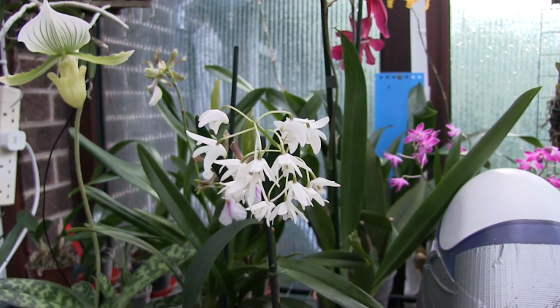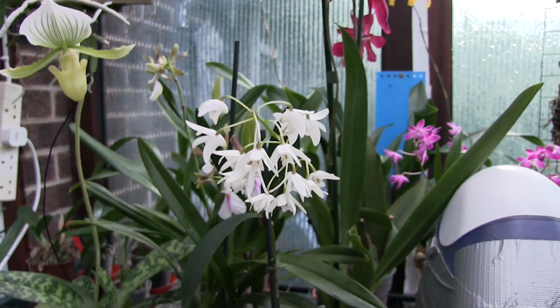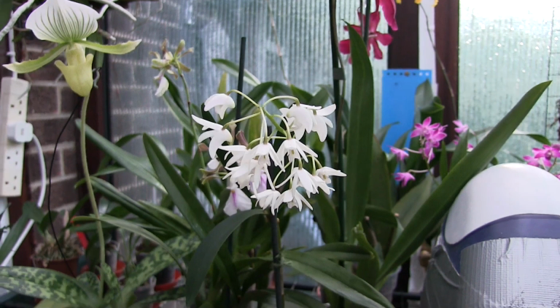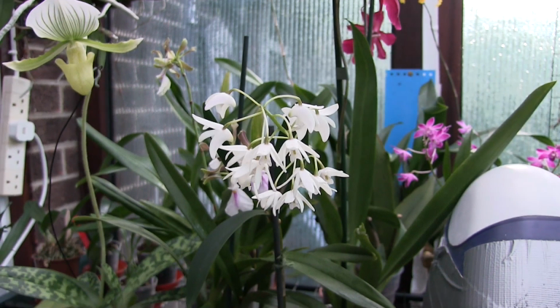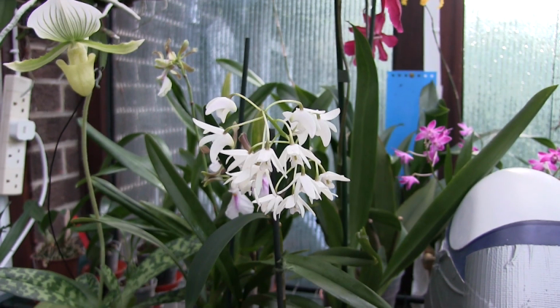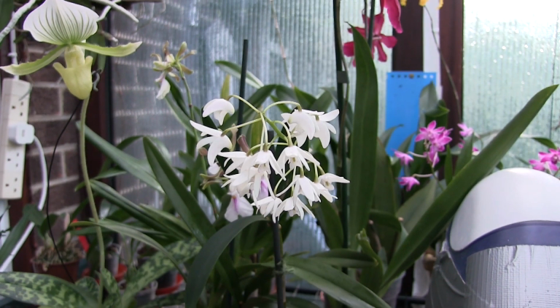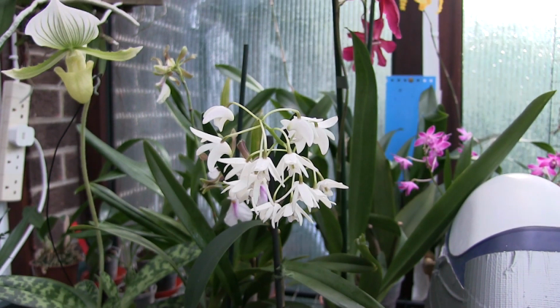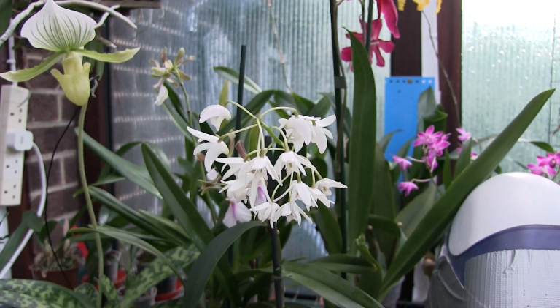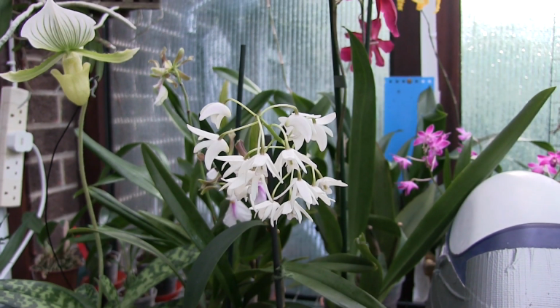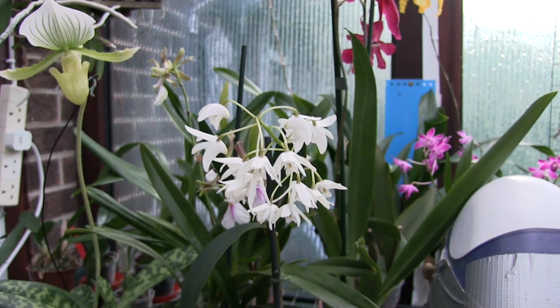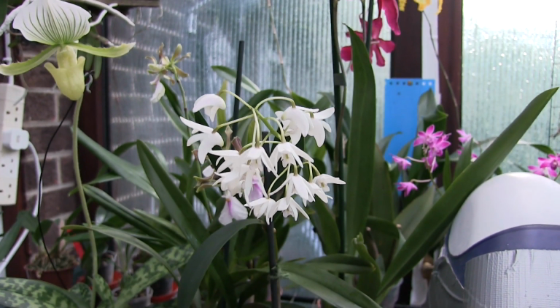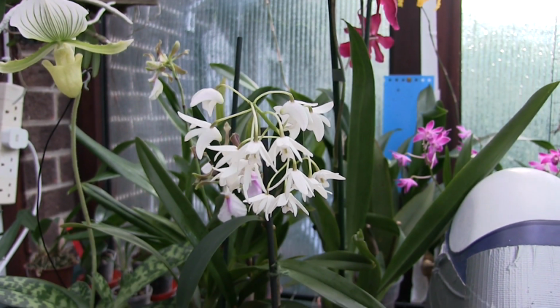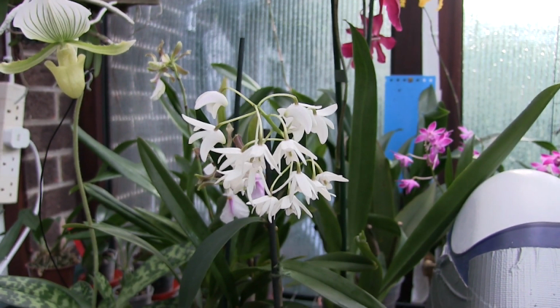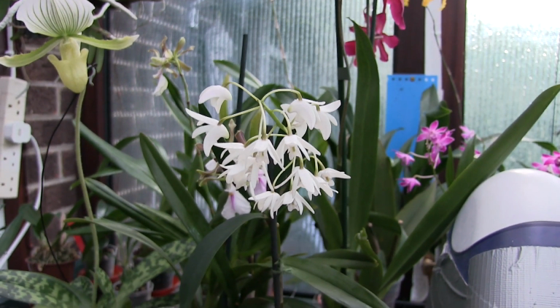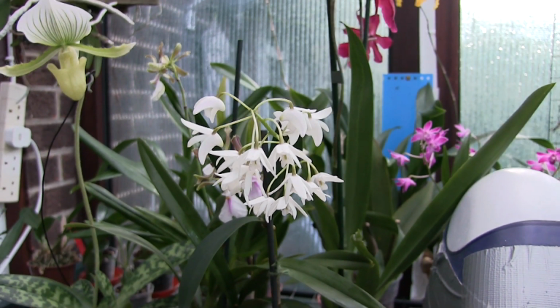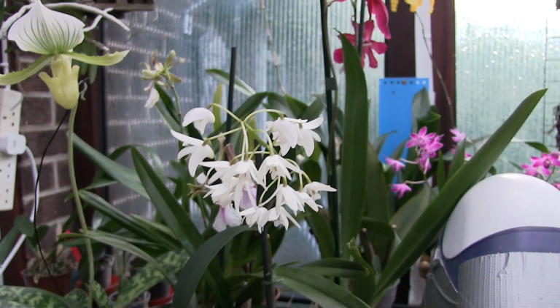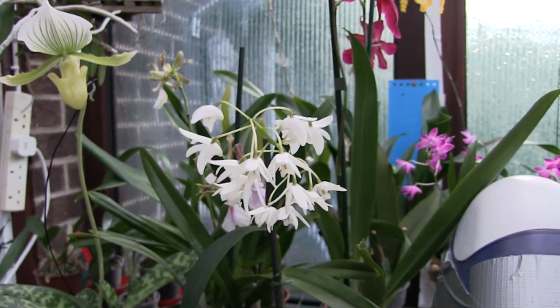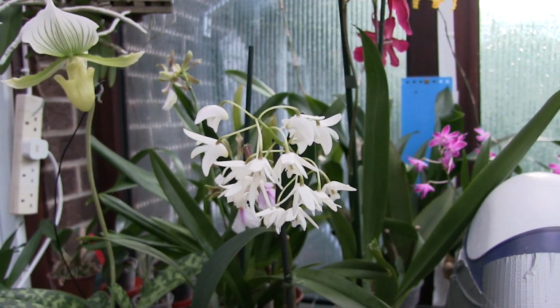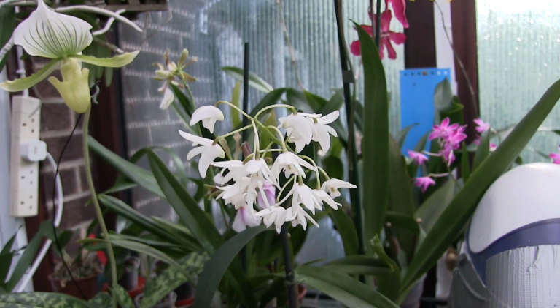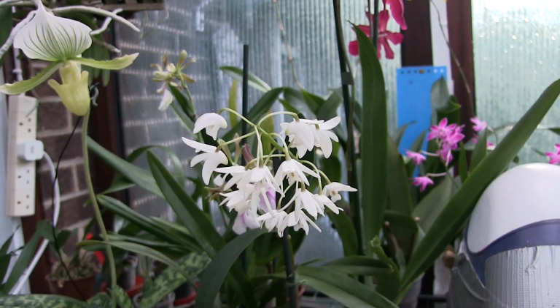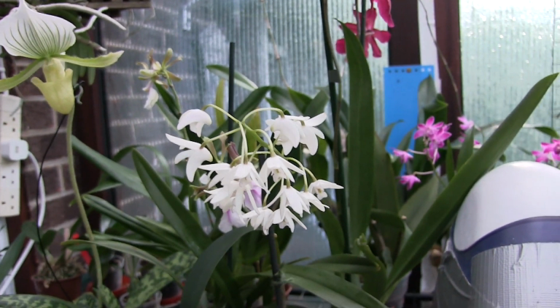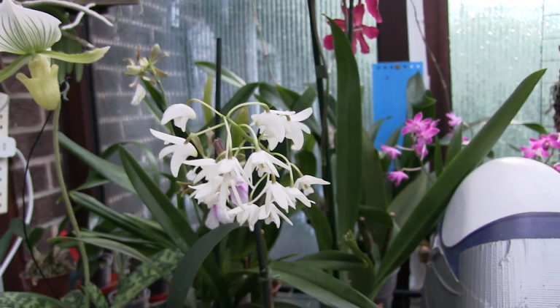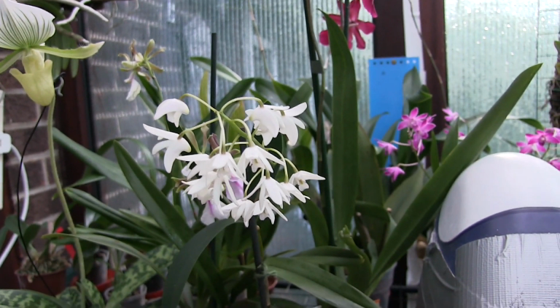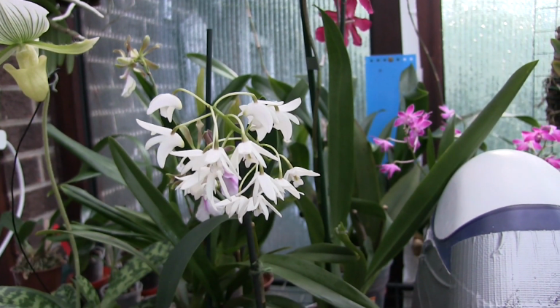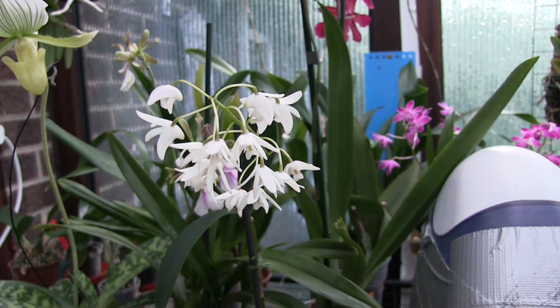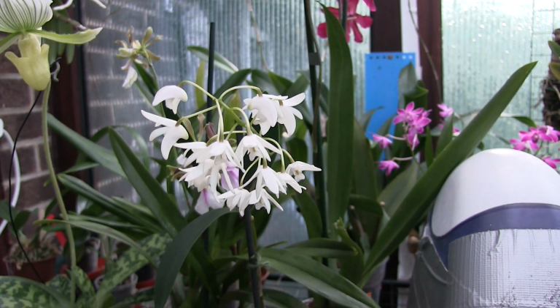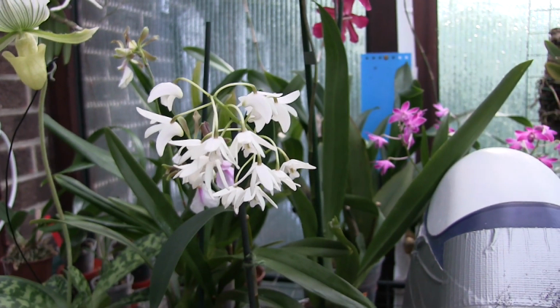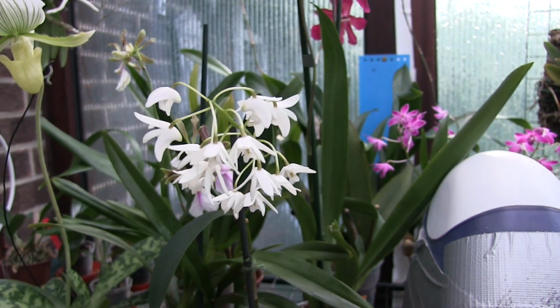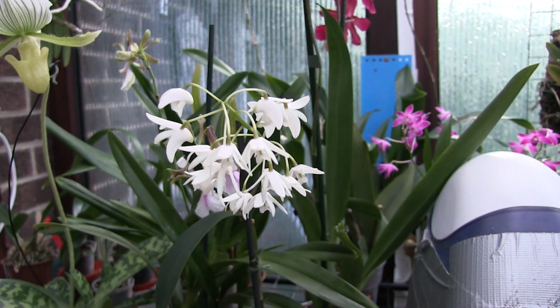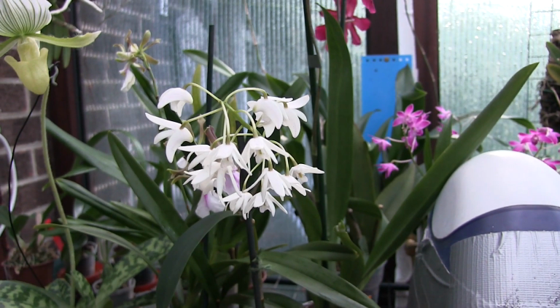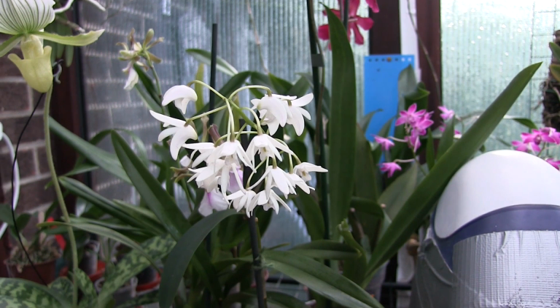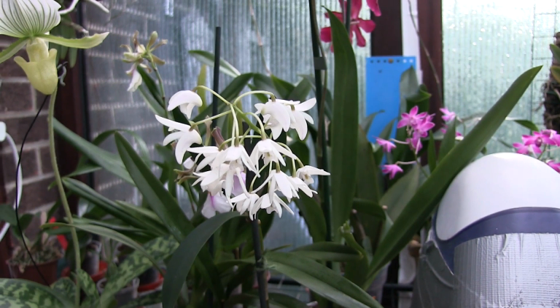Anyway, haul of one. Unless you count the new sphagnum moss I've got, in which case it's a haul of two.